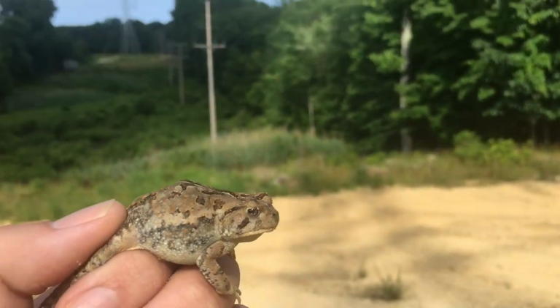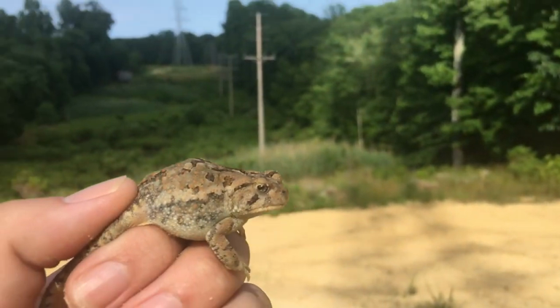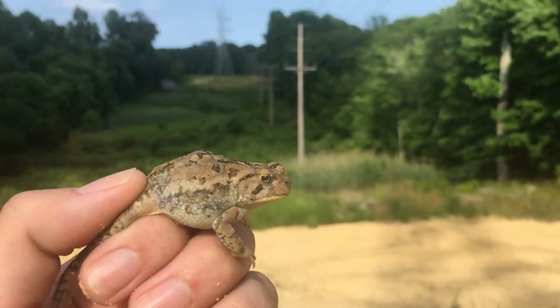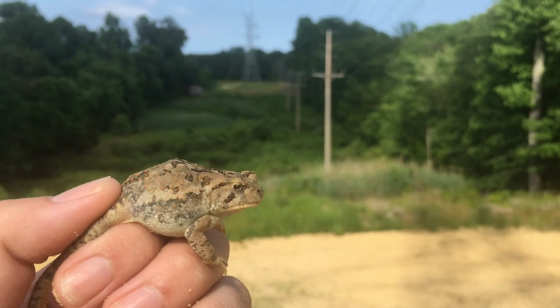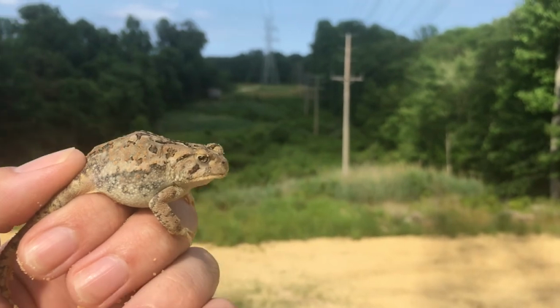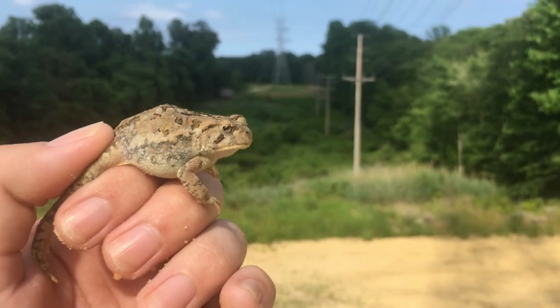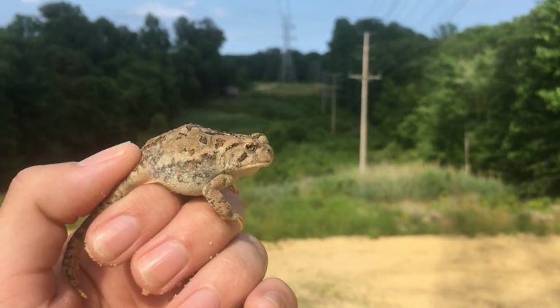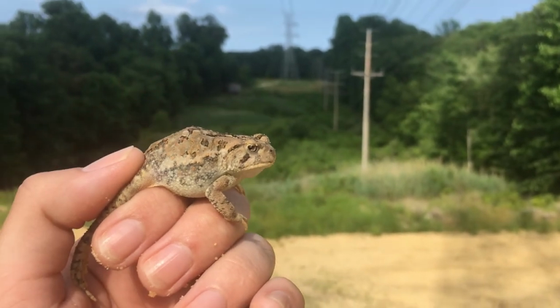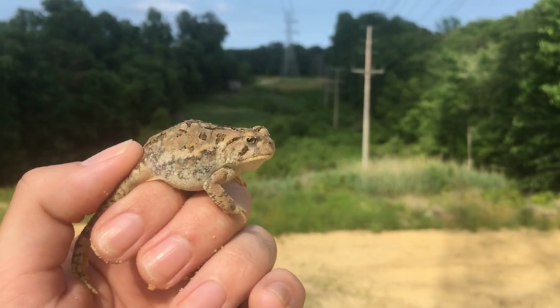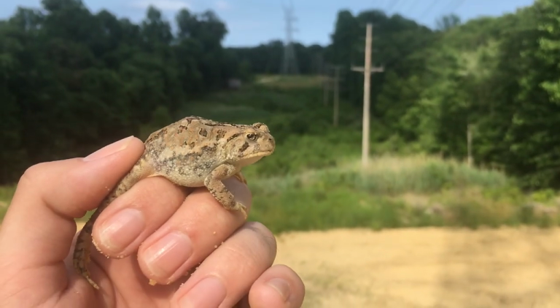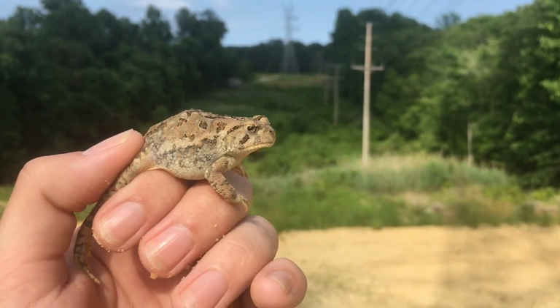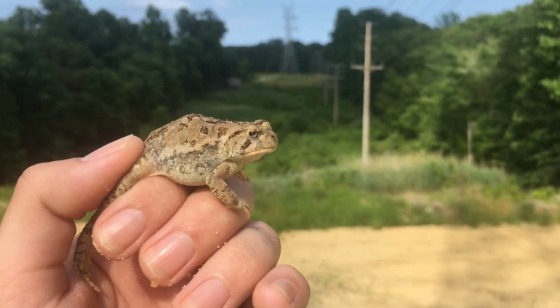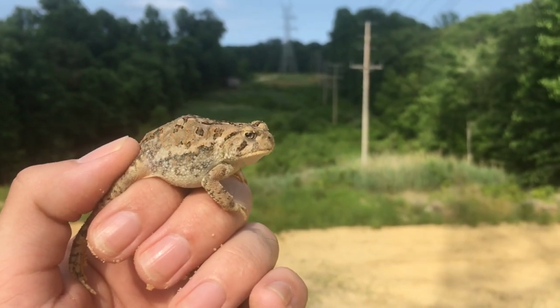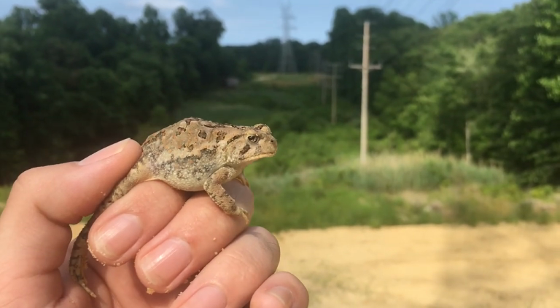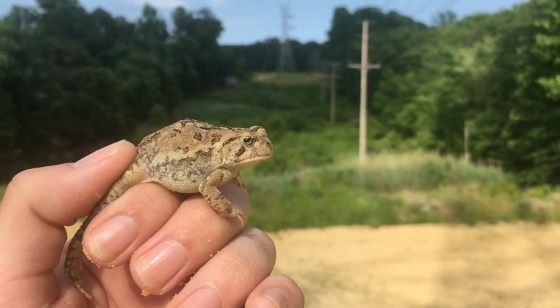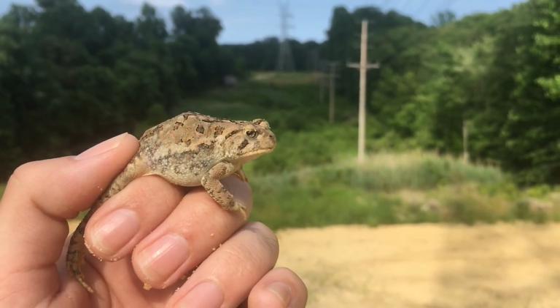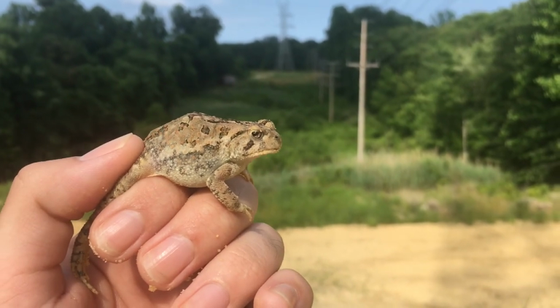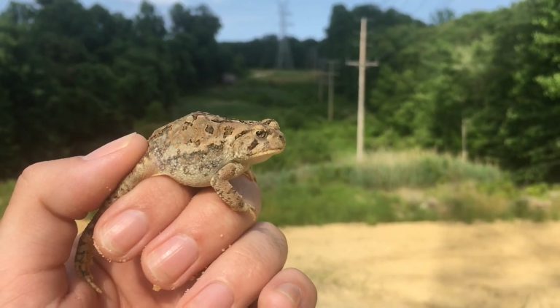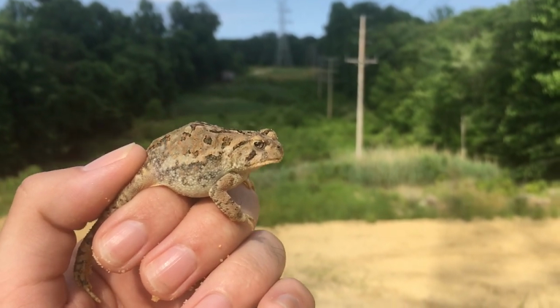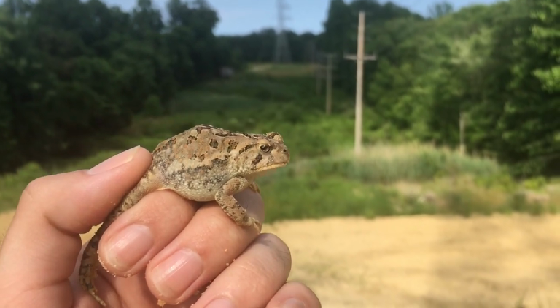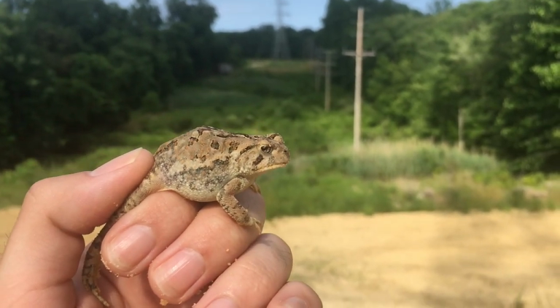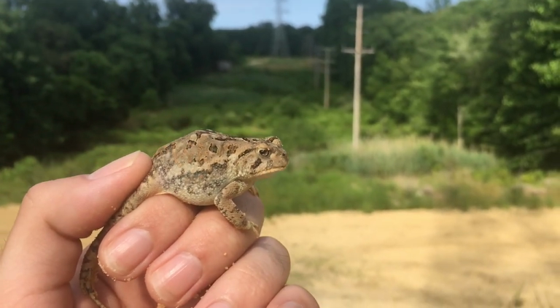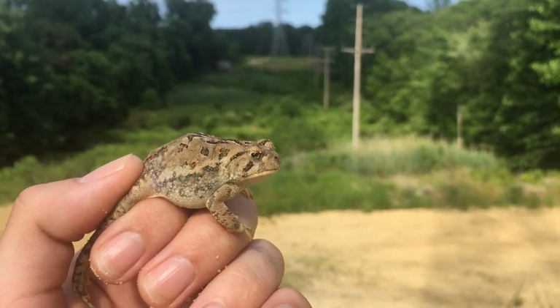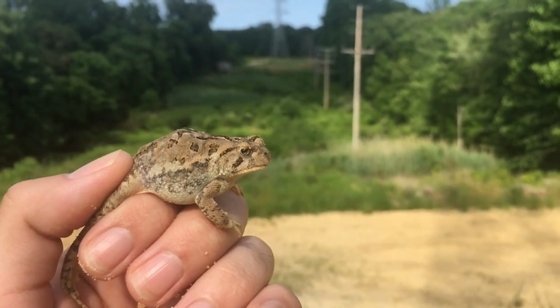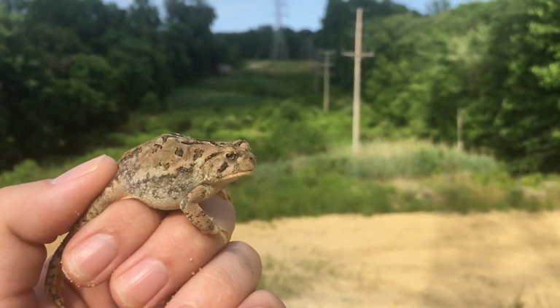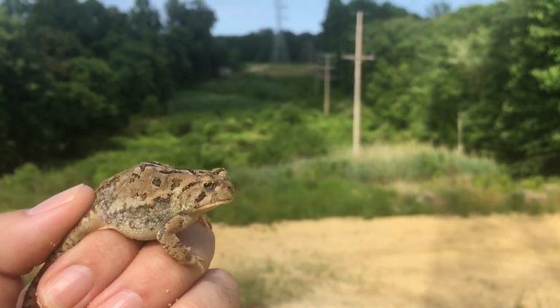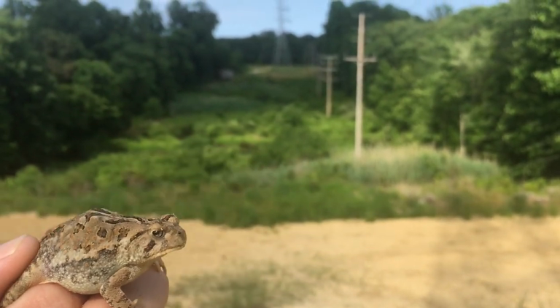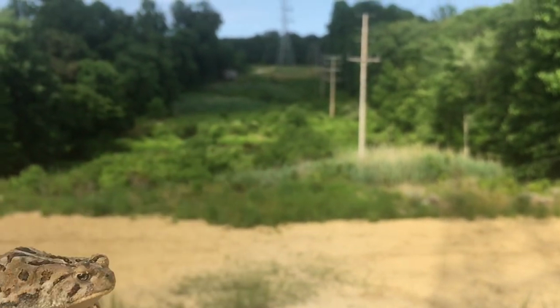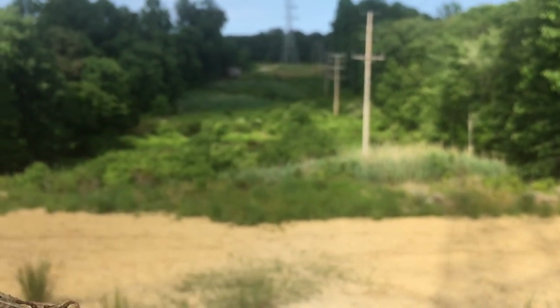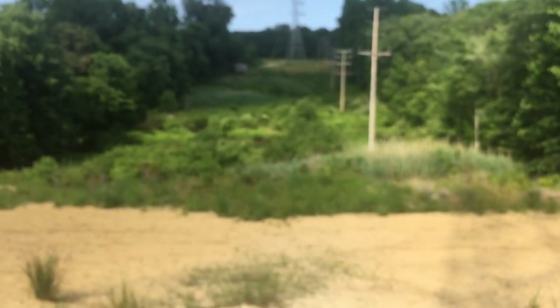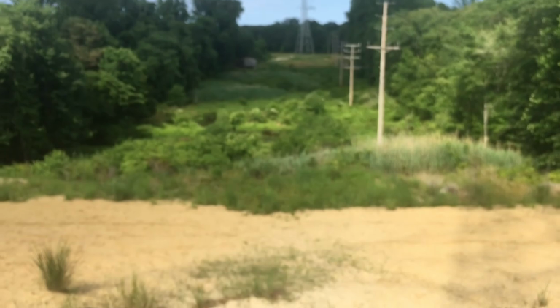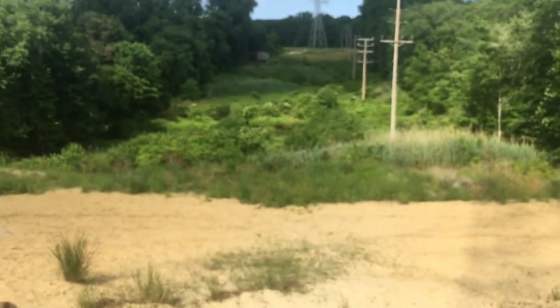This is the habitat we're looking at — this is just a power line cut.